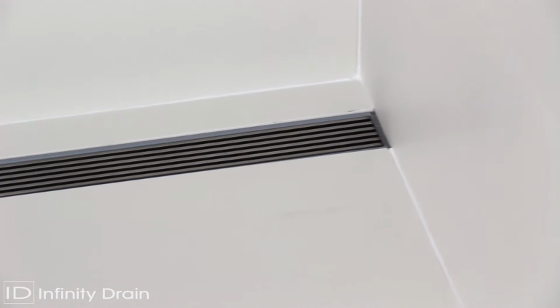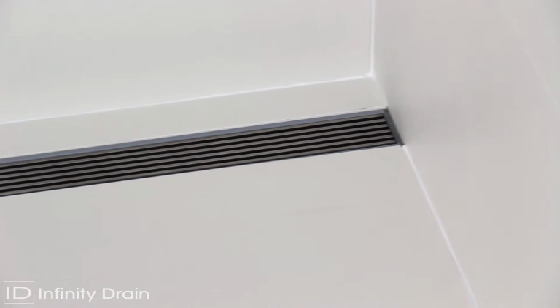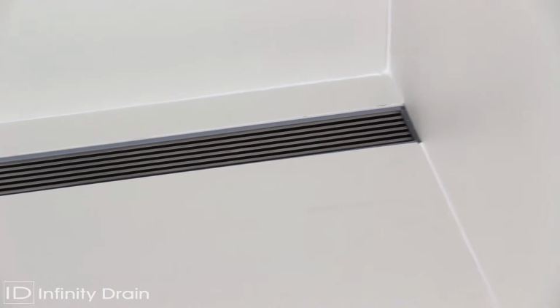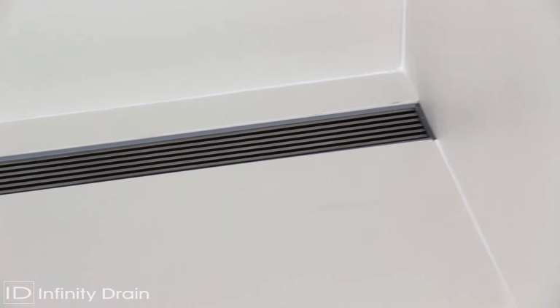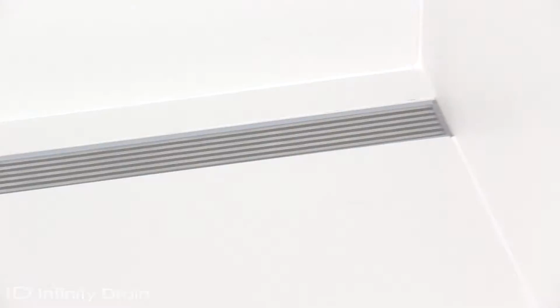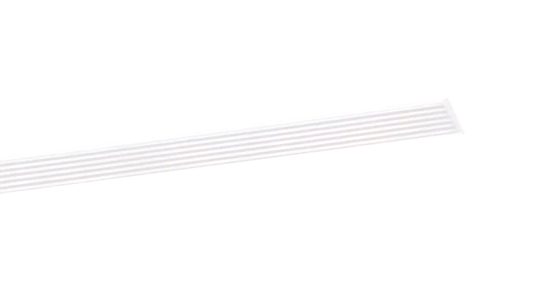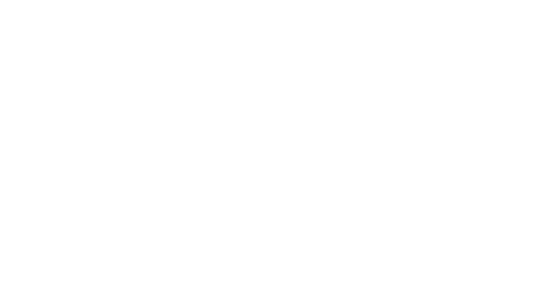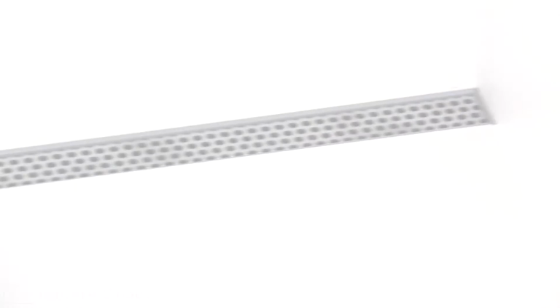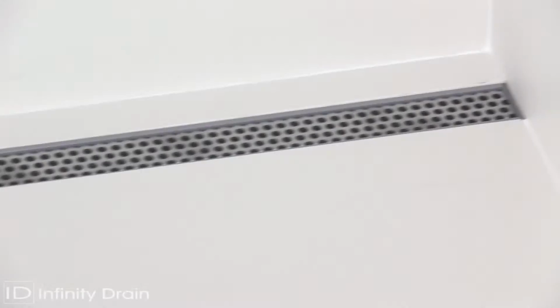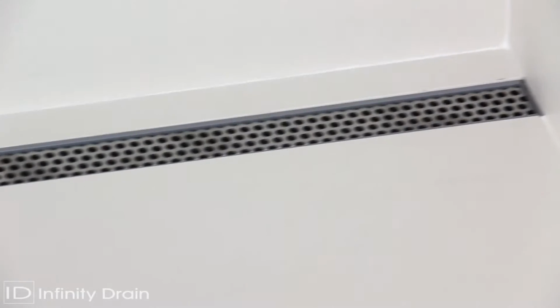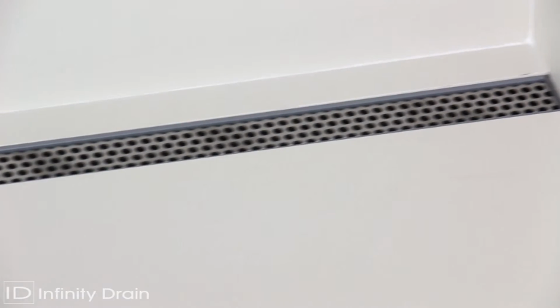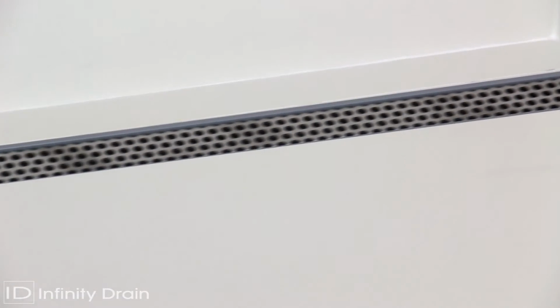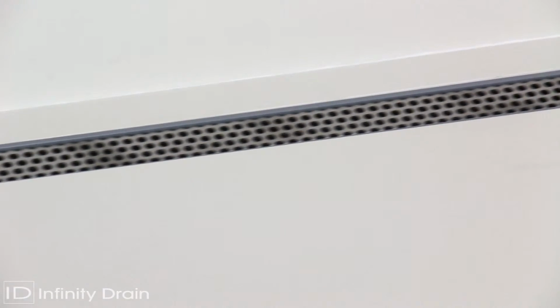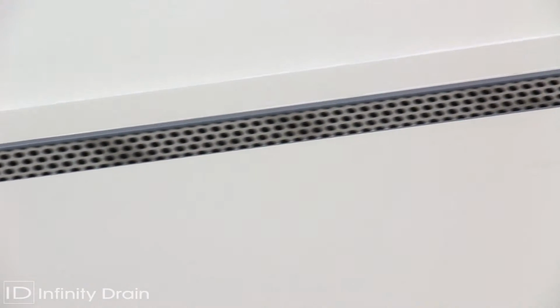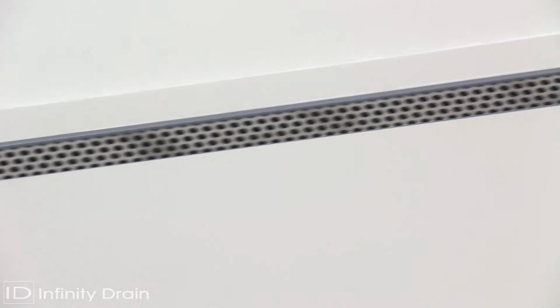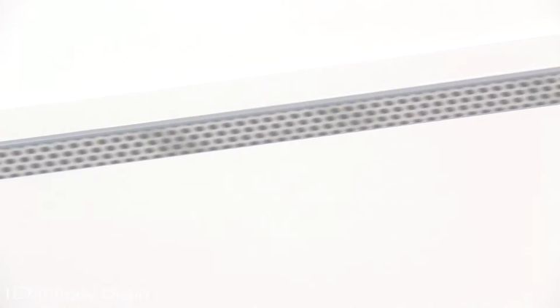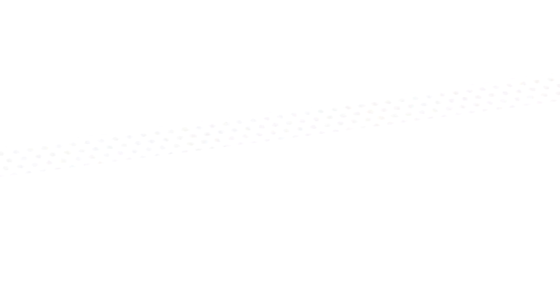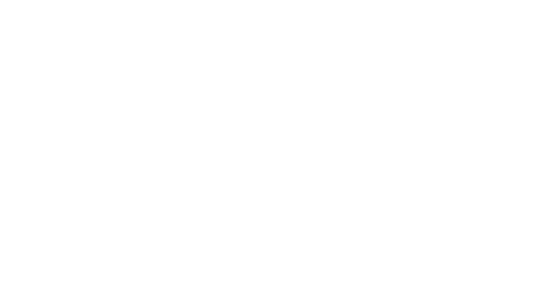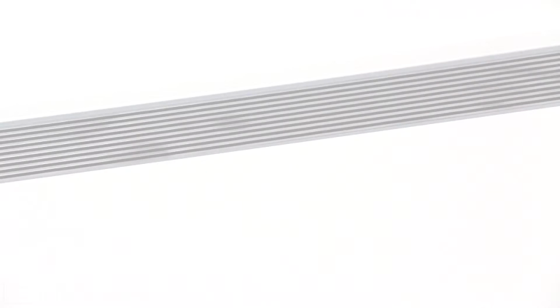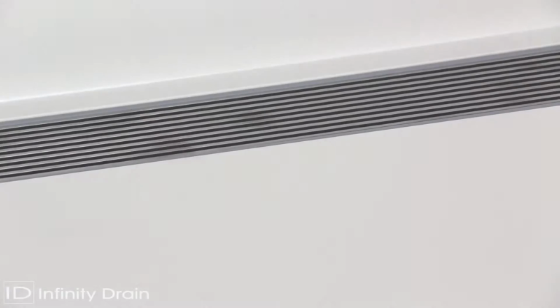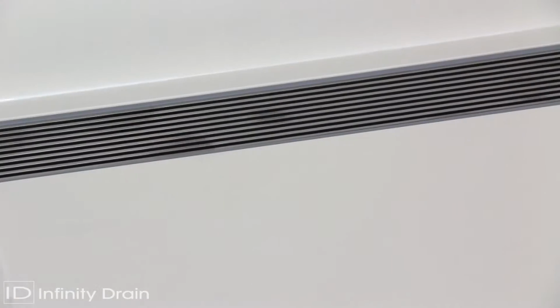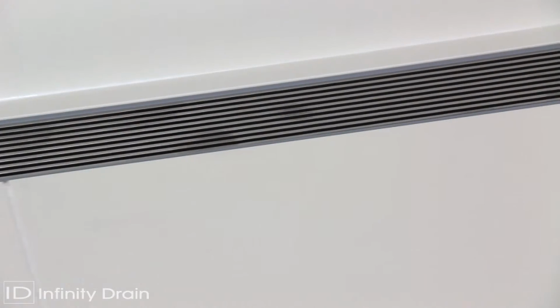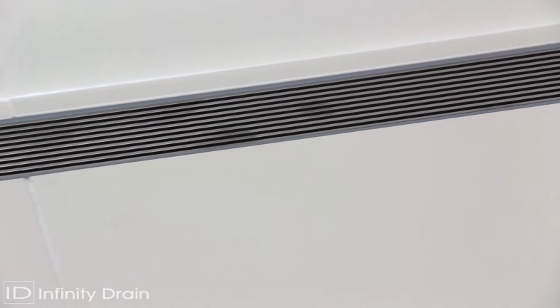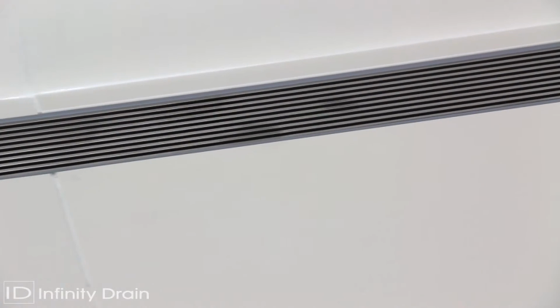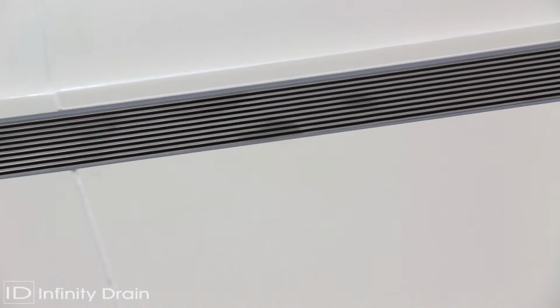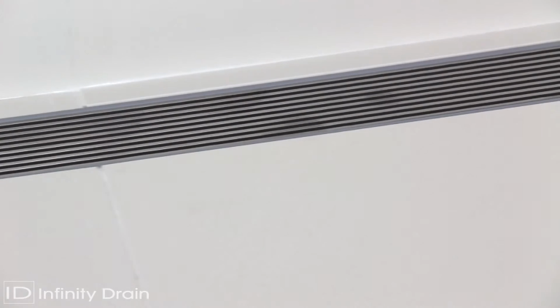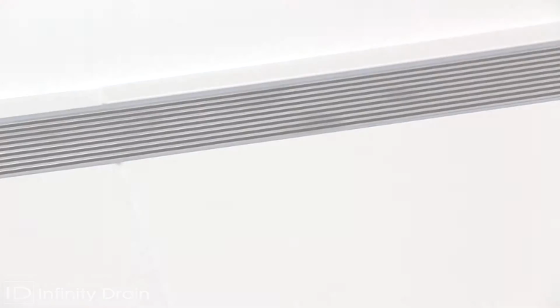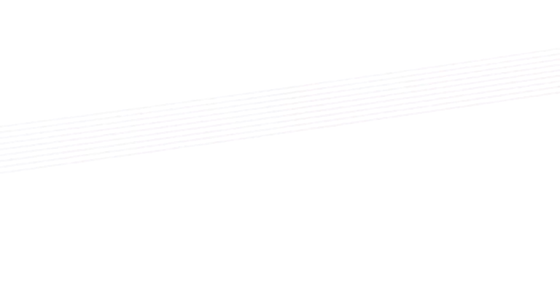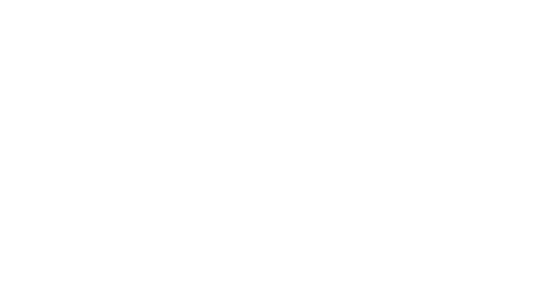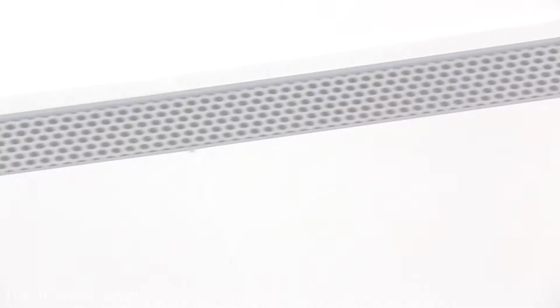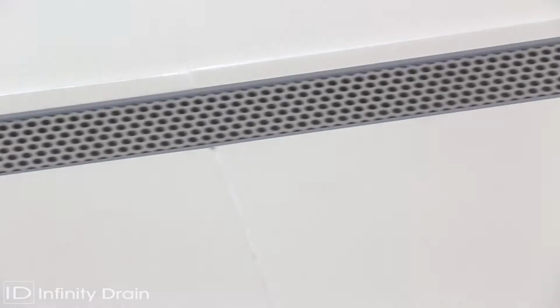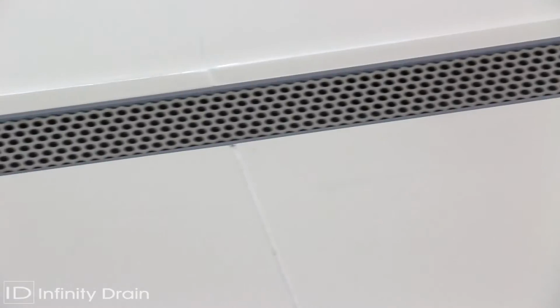We offer a broad selection of decorative choices and installation options that are proudly fabricated in Long Island, New York.